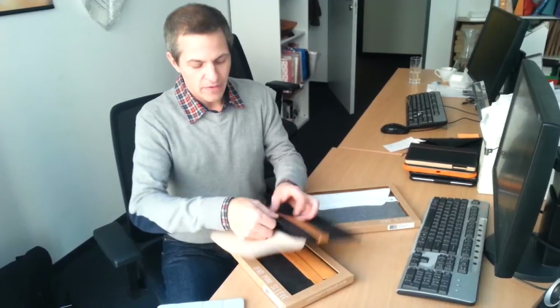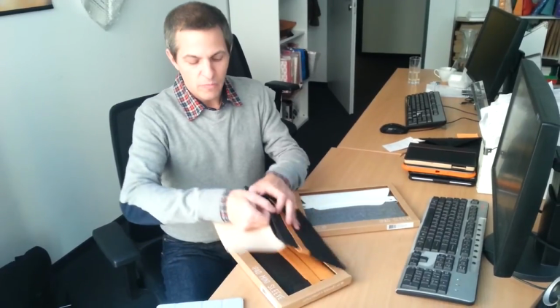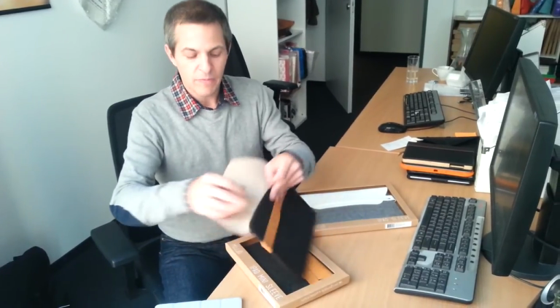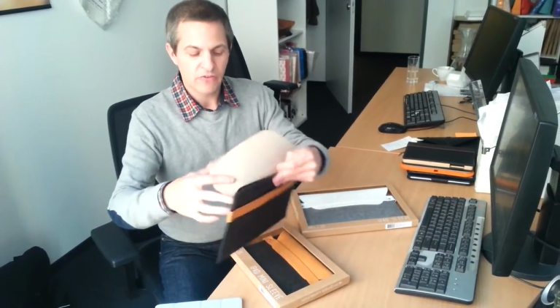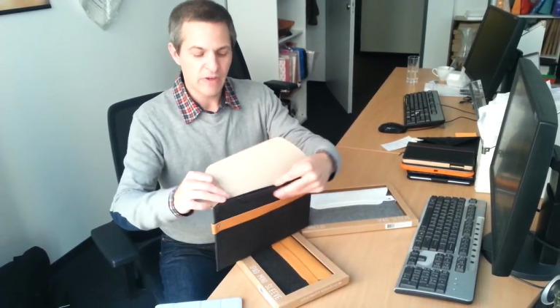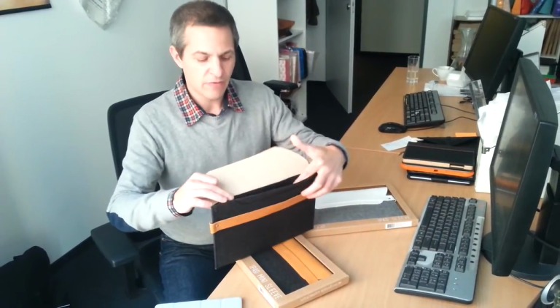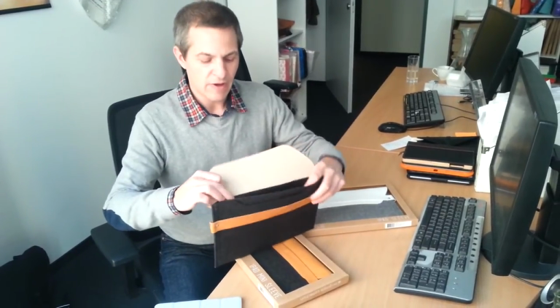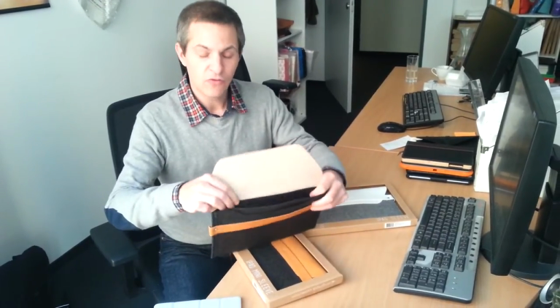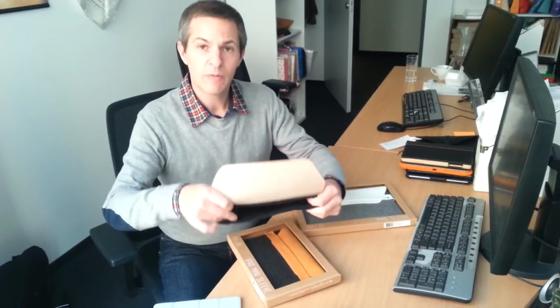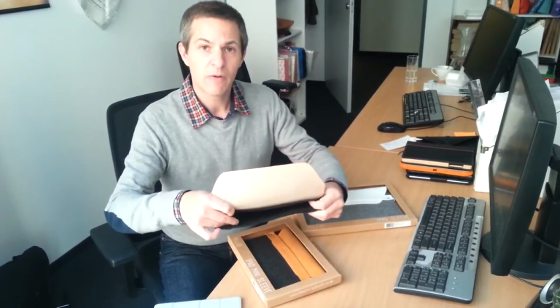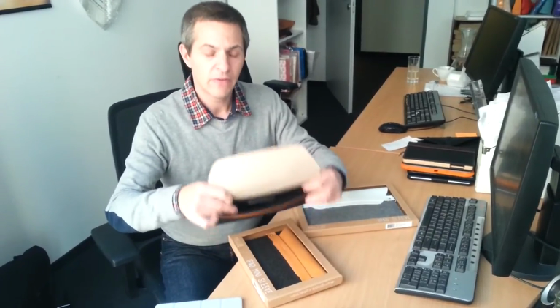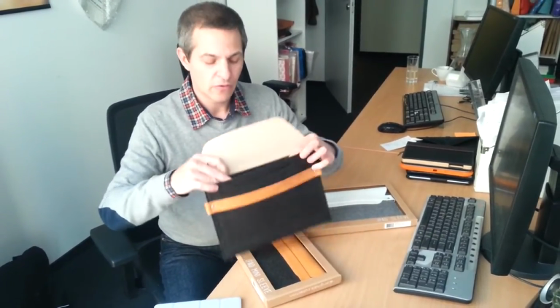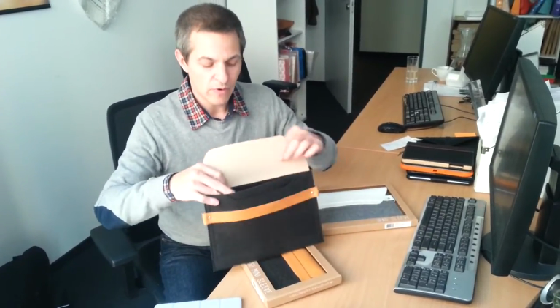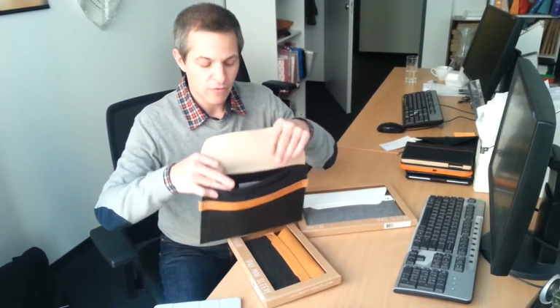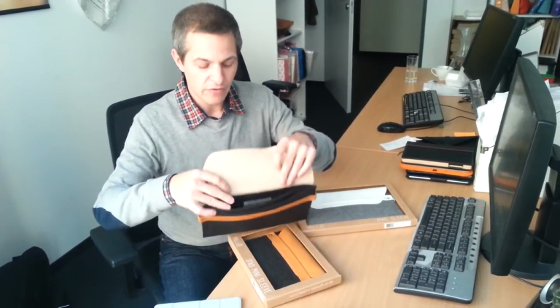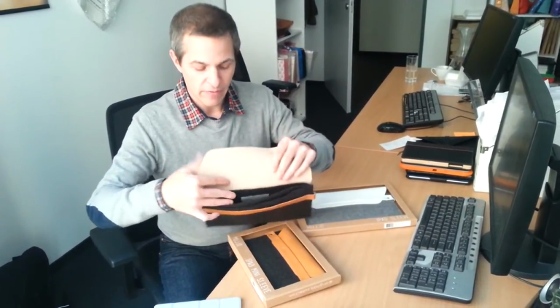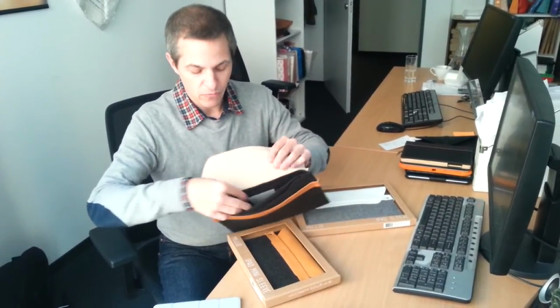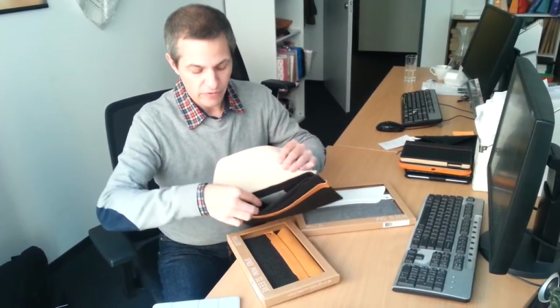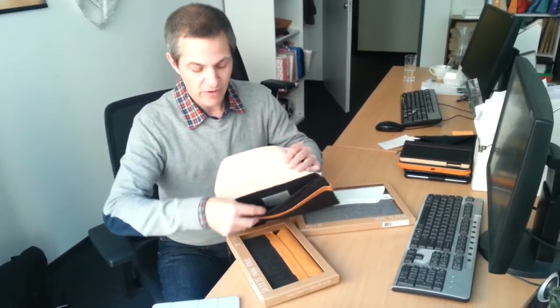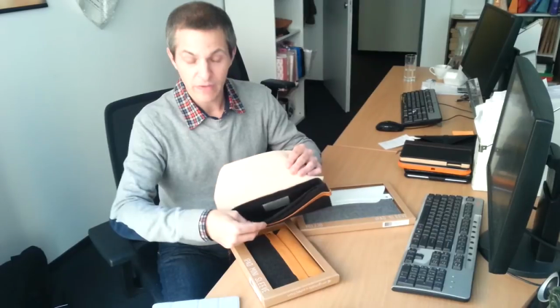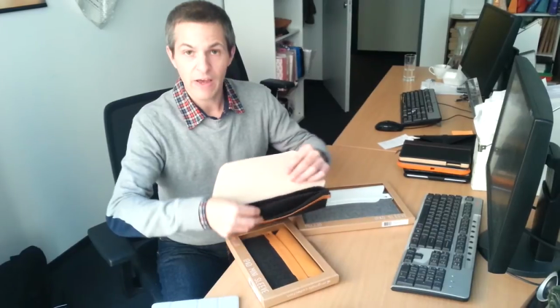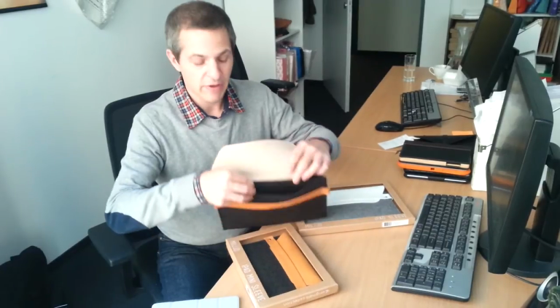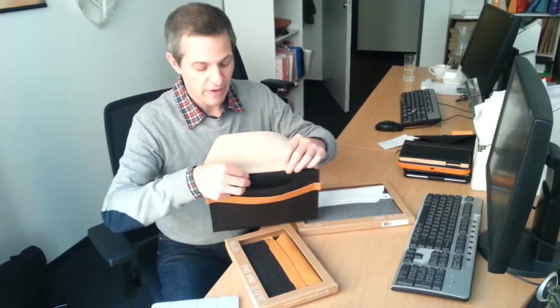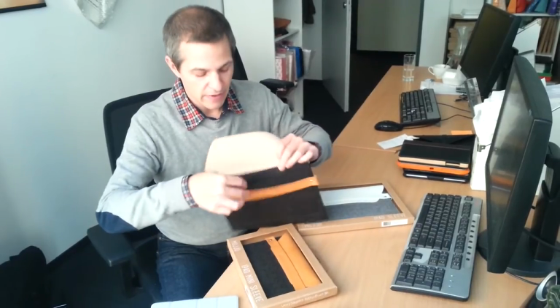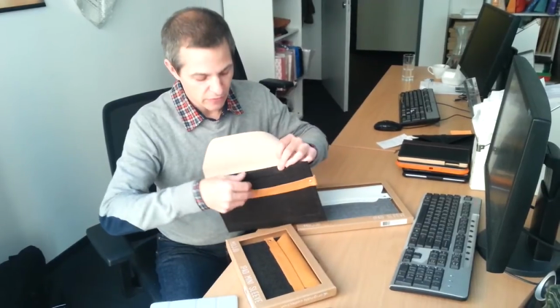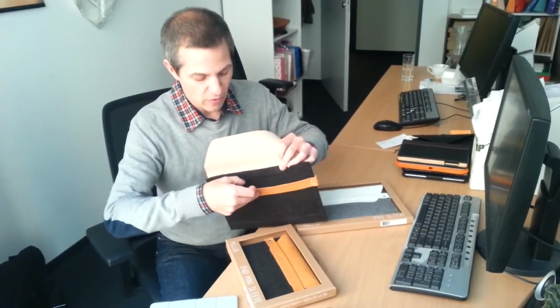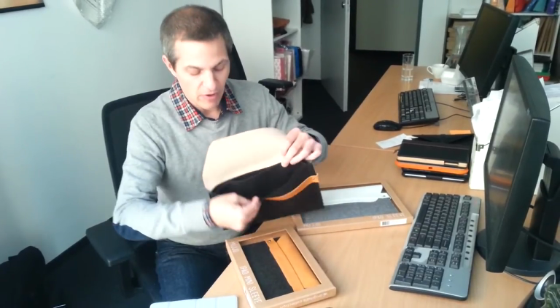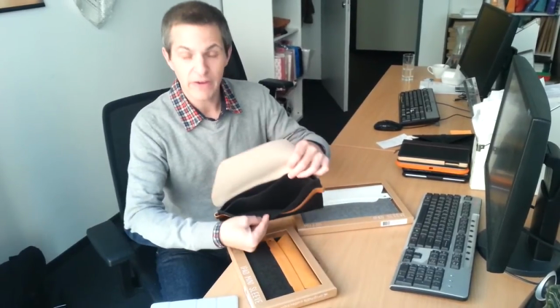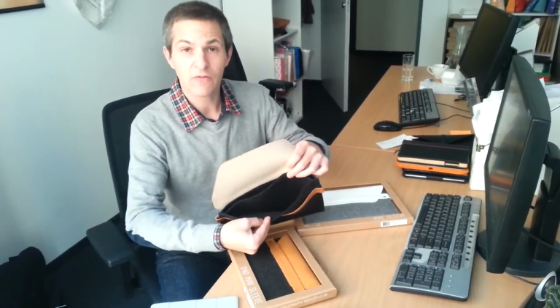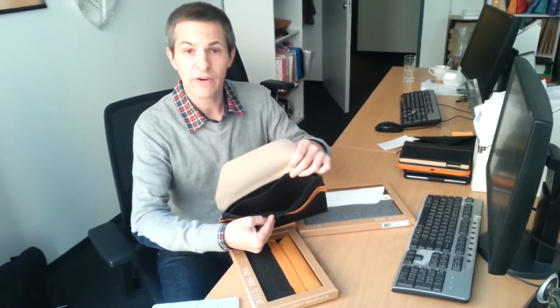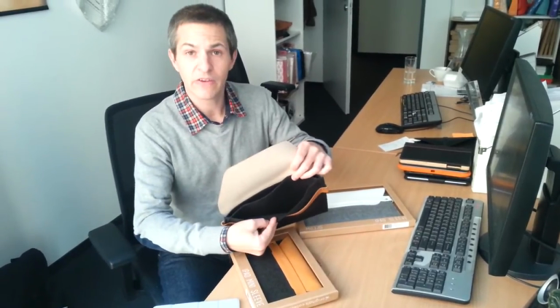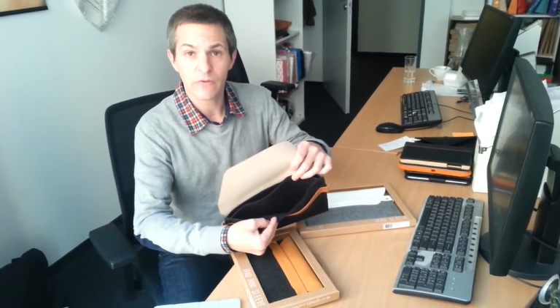Open up the sleeve and we have two compartments — one space for the tablet and another small pocket for accessories.